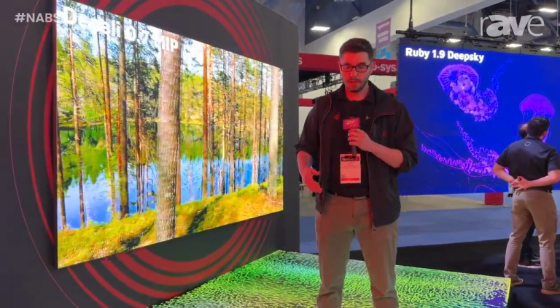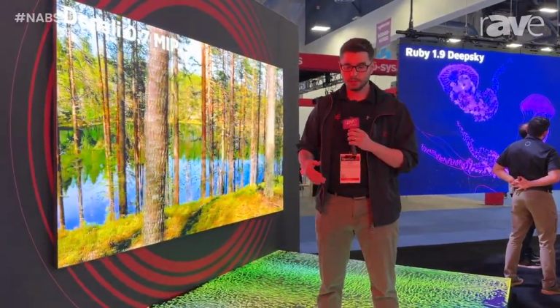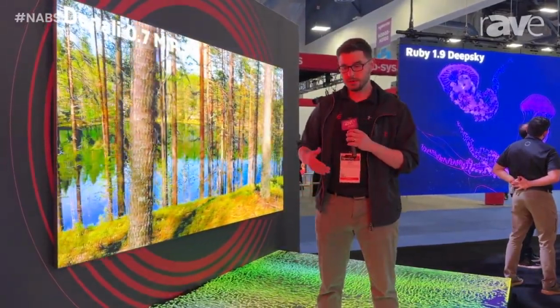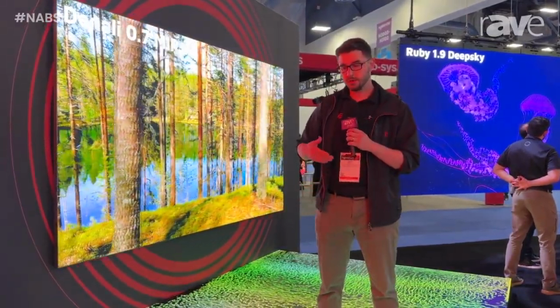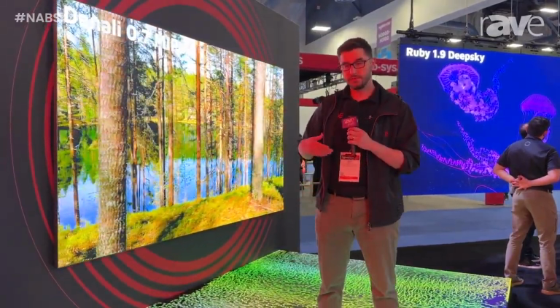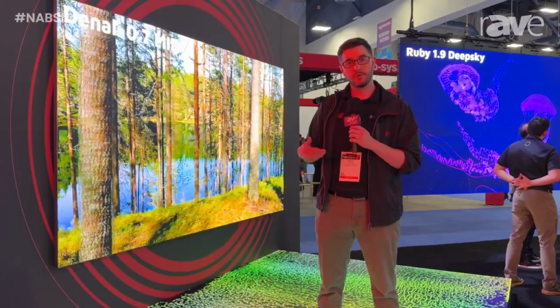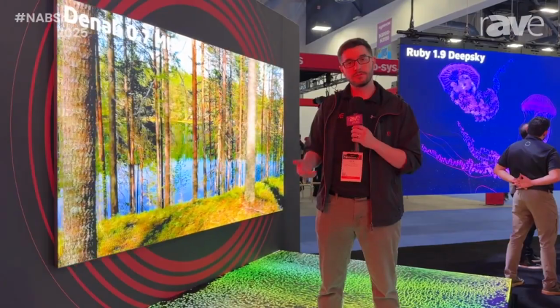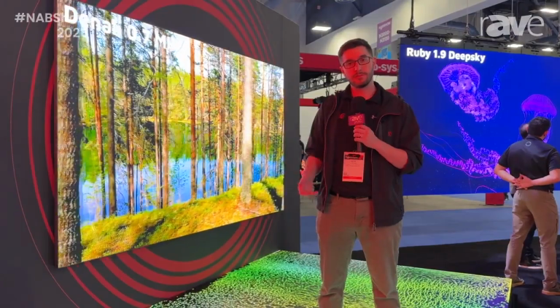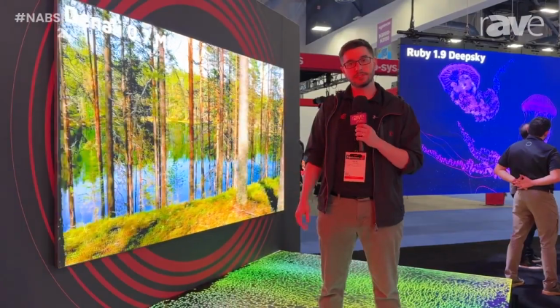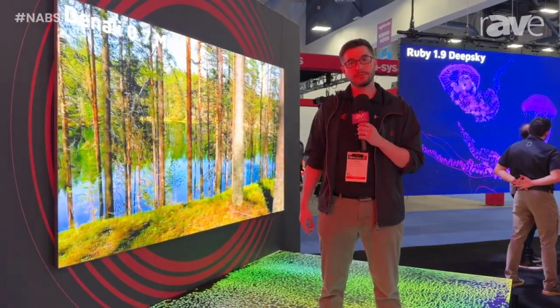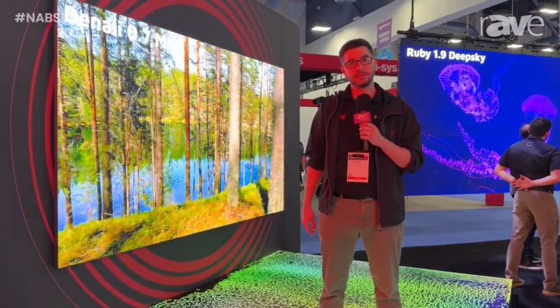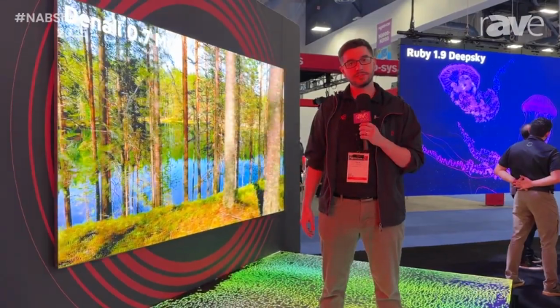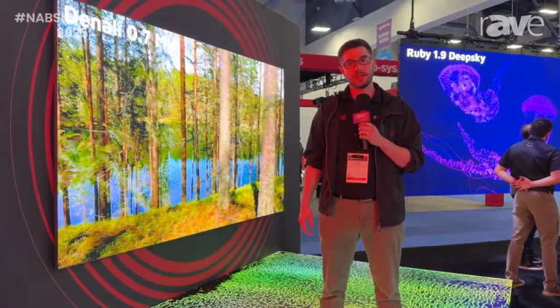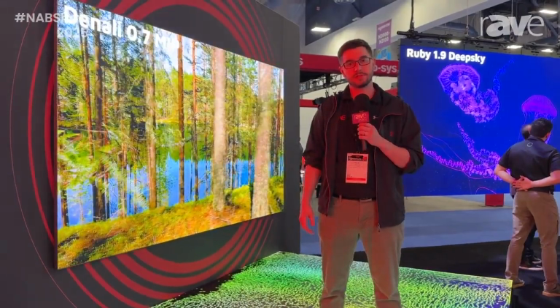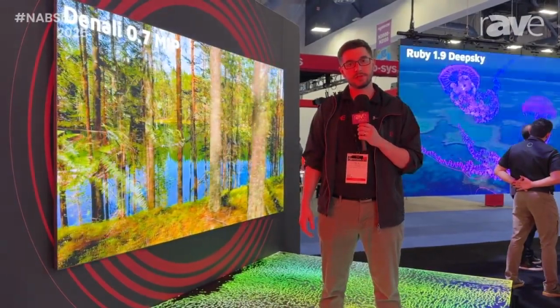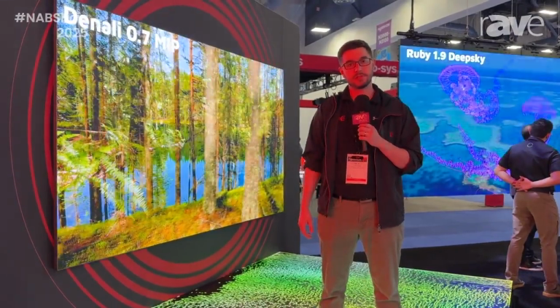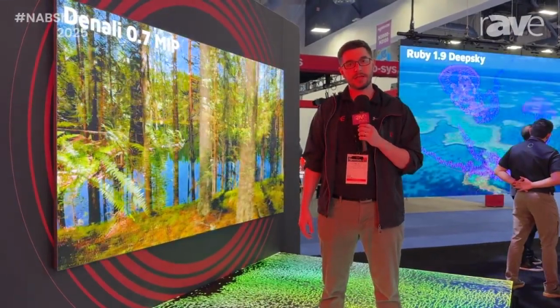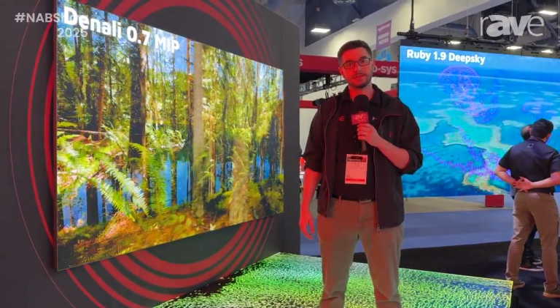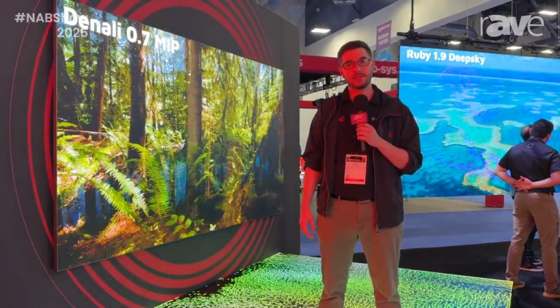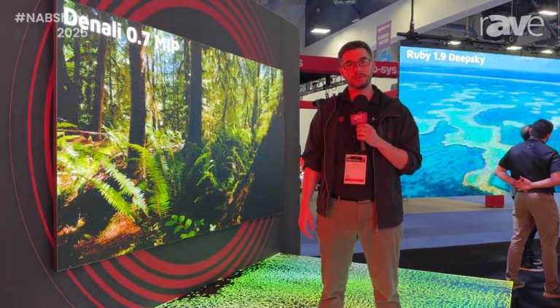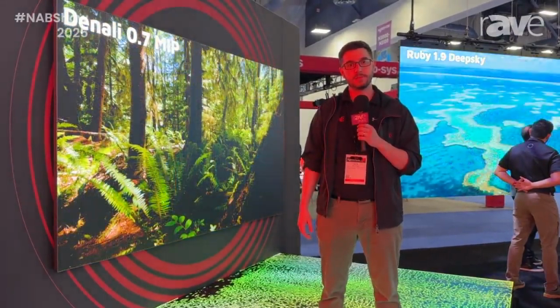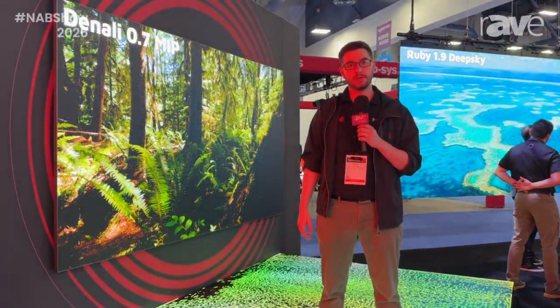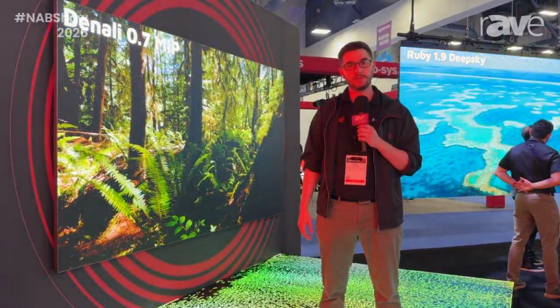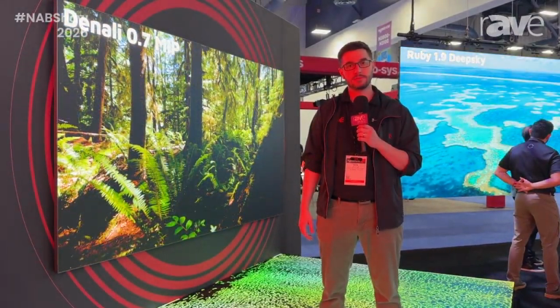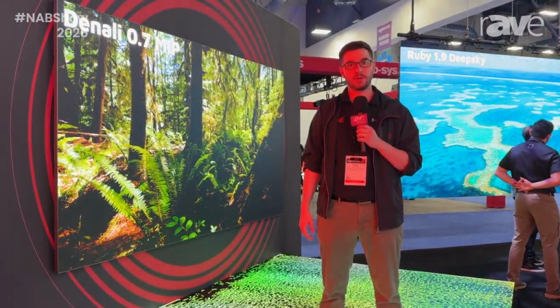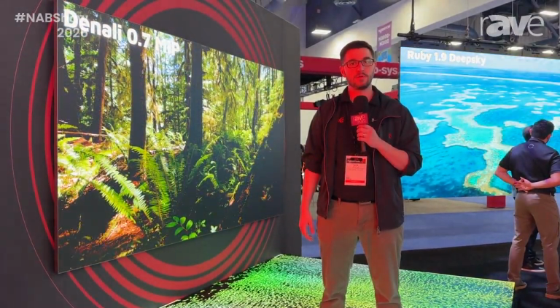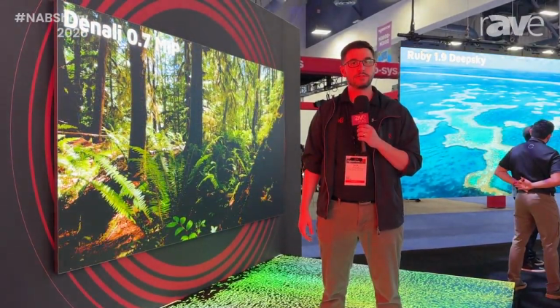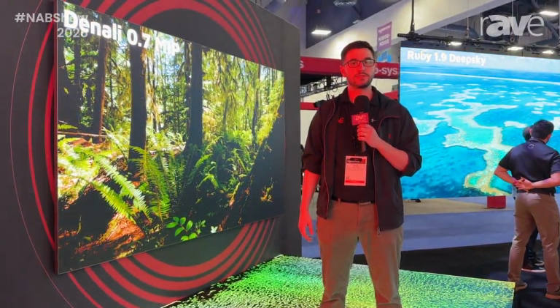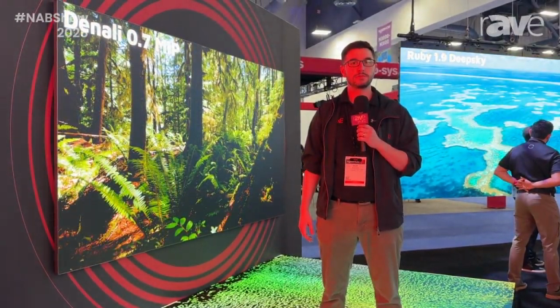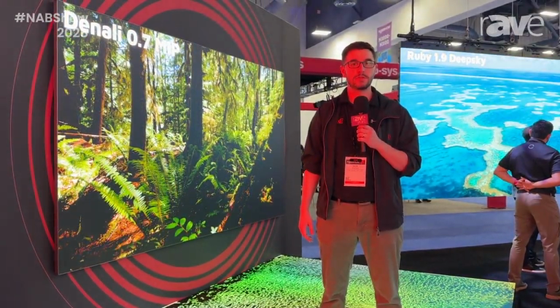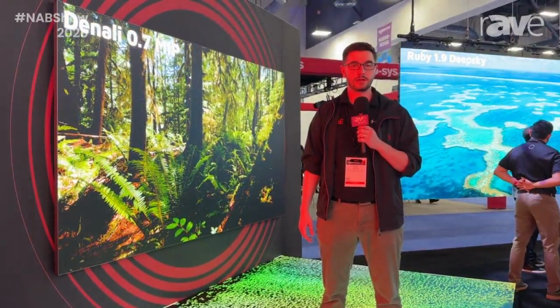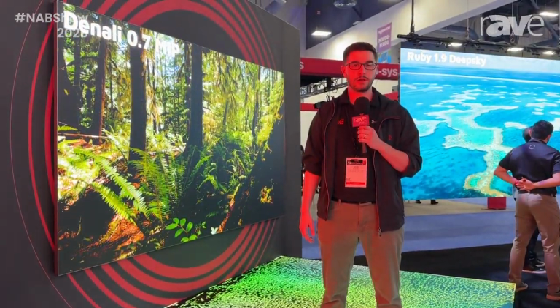For more information, please reach out to us at www.roevisual.com.